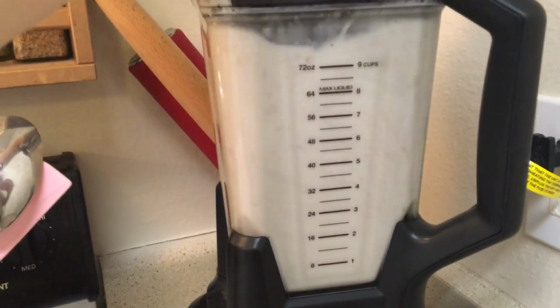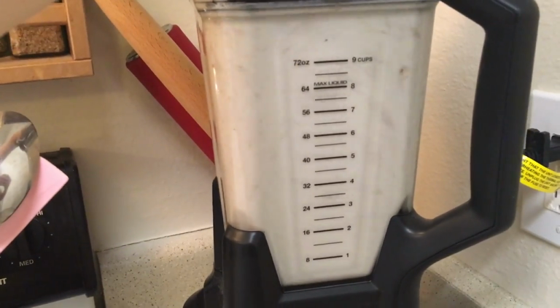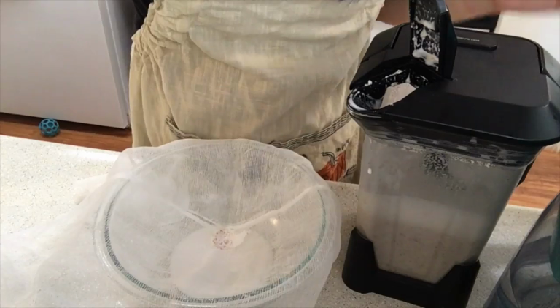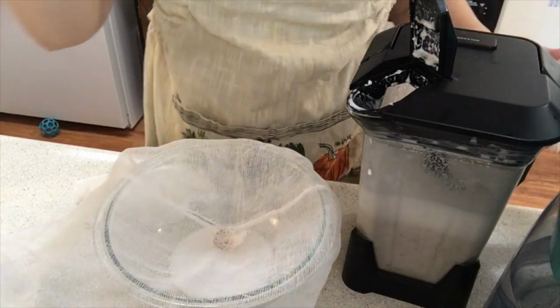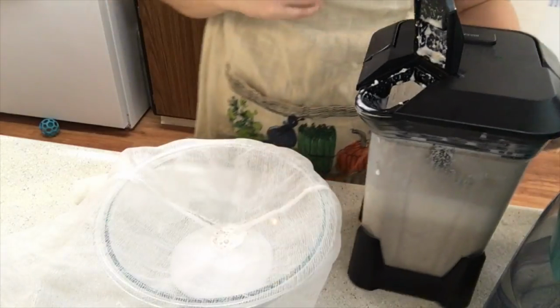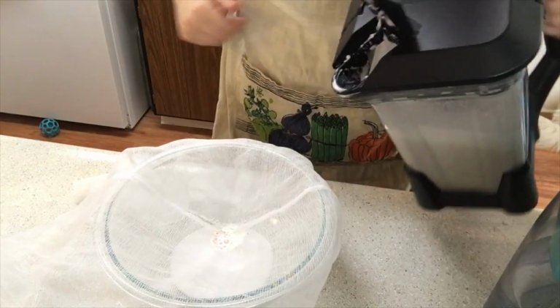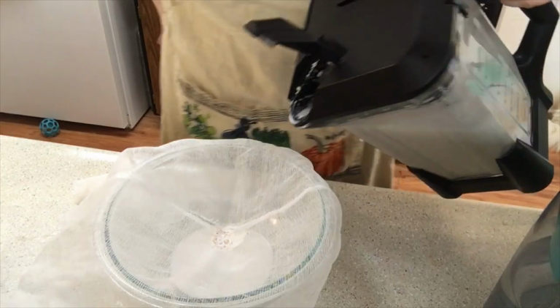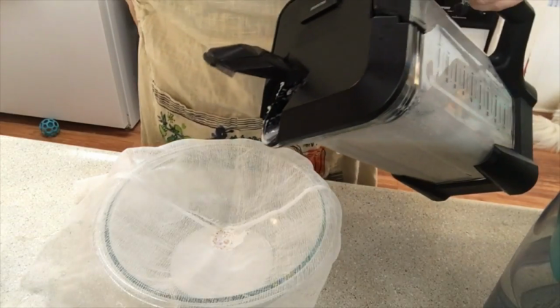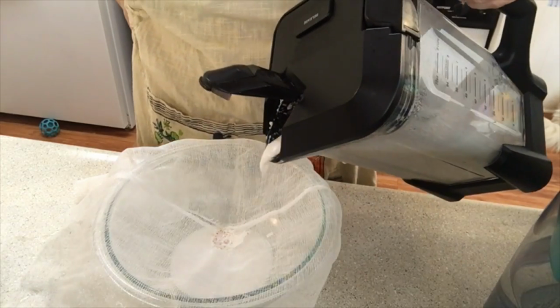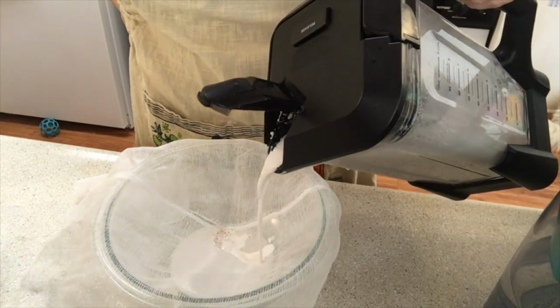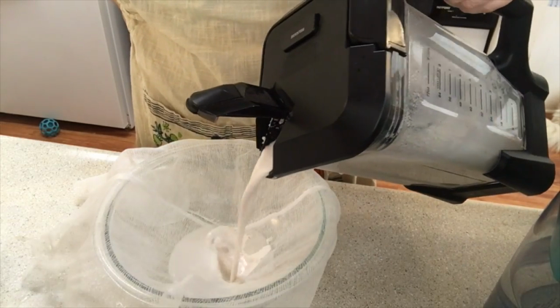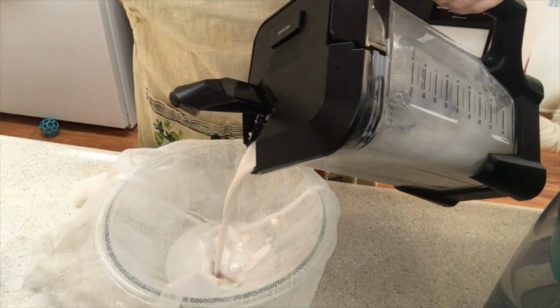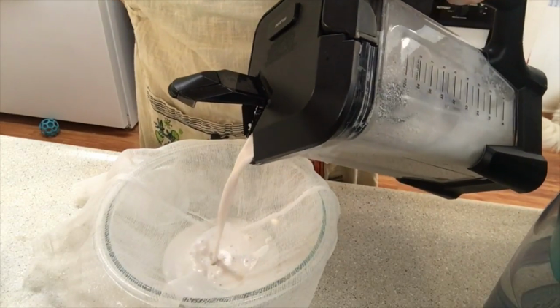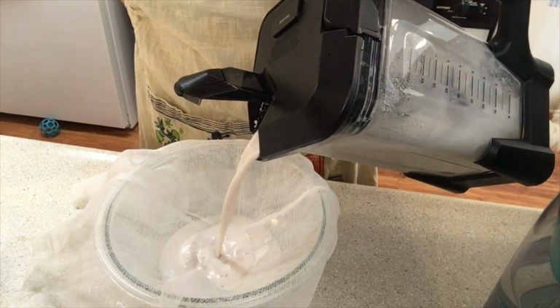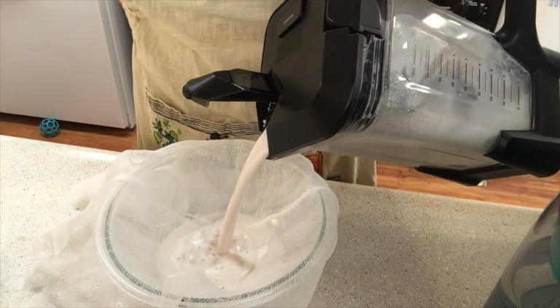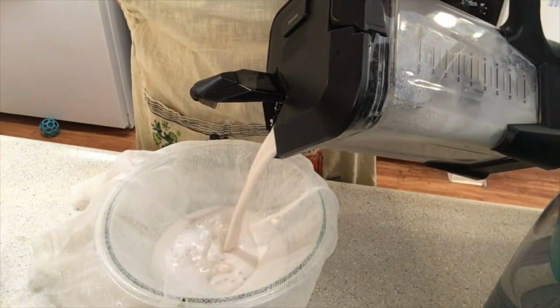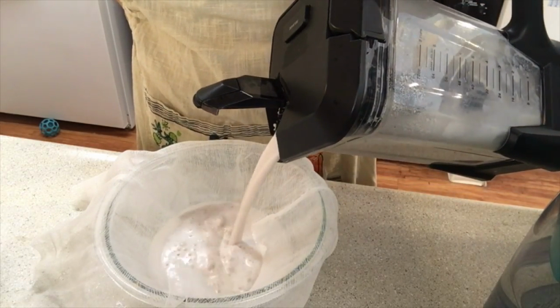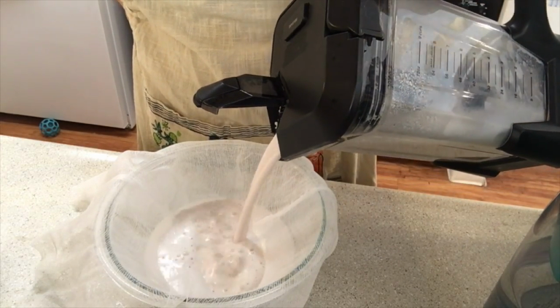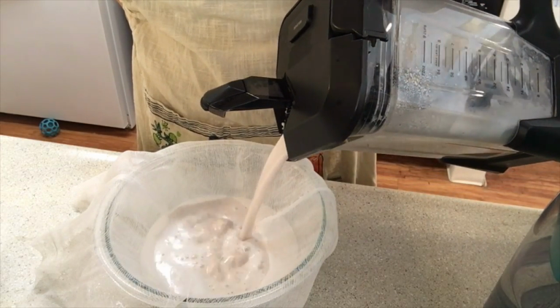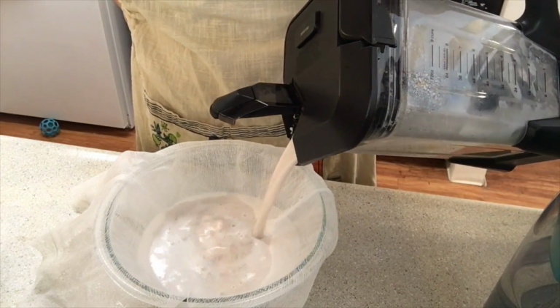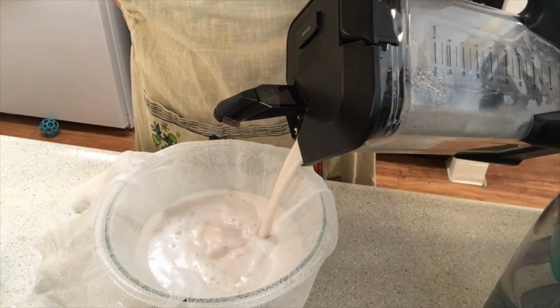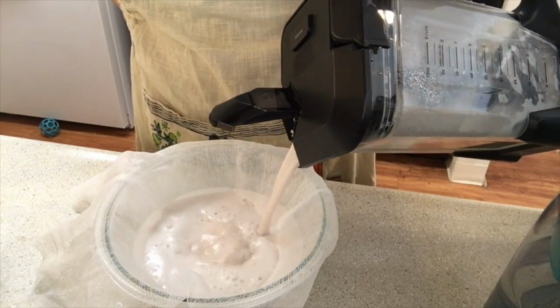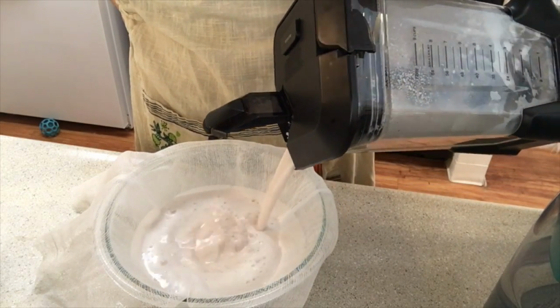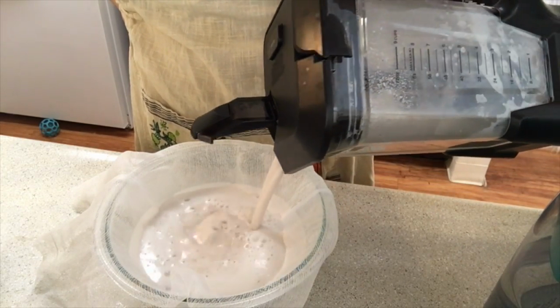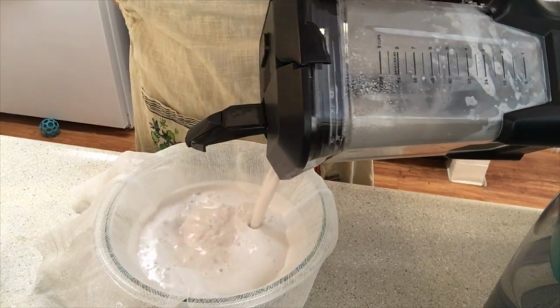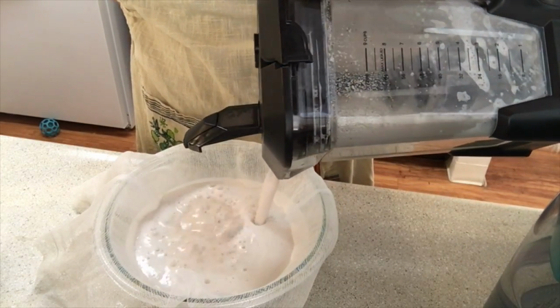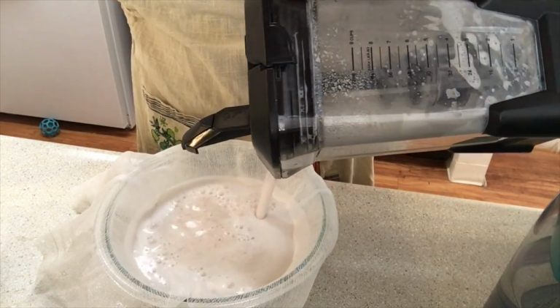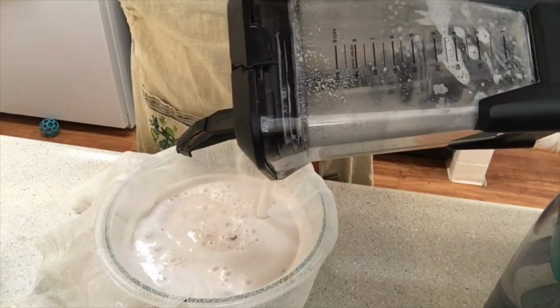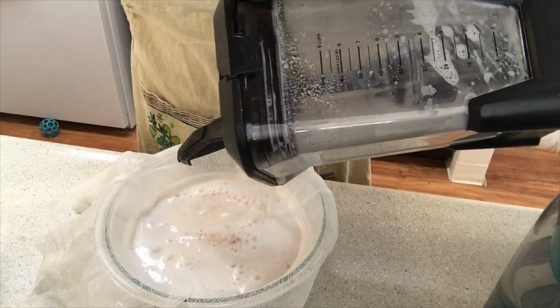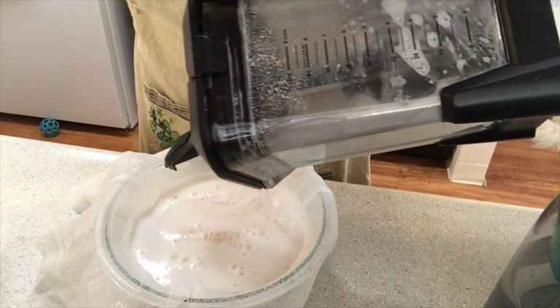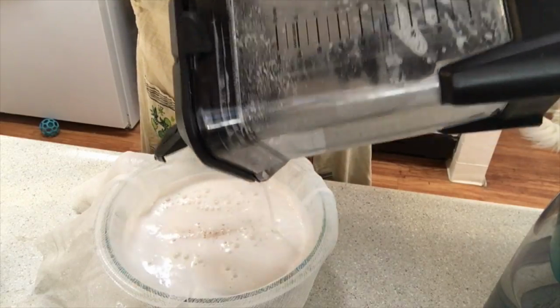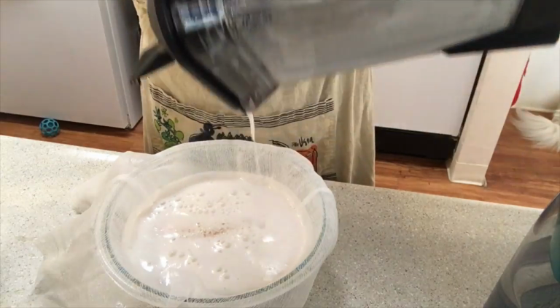We just want to blend until everything is smooth. It isn't going to be completely smooth because we'll still have that almond meal in there — we just want really, really small chunks.